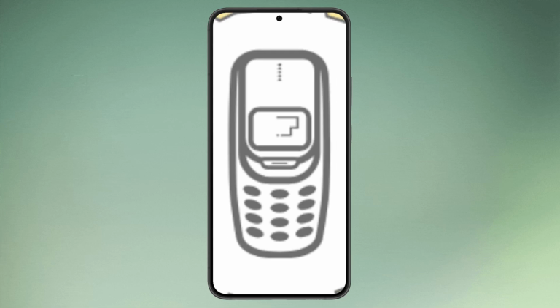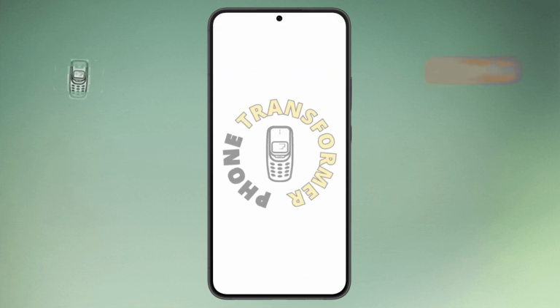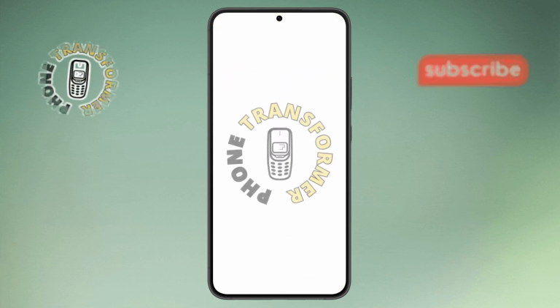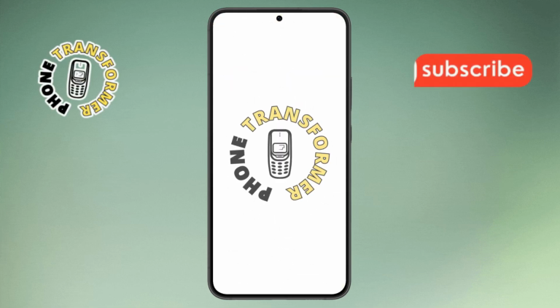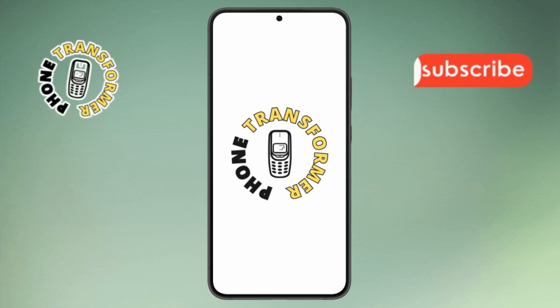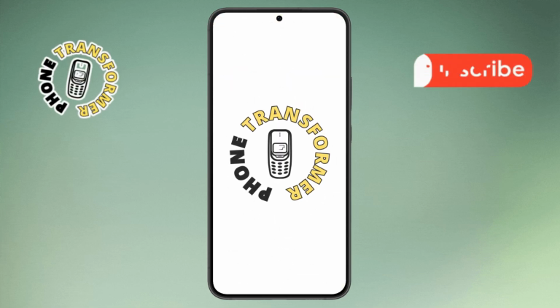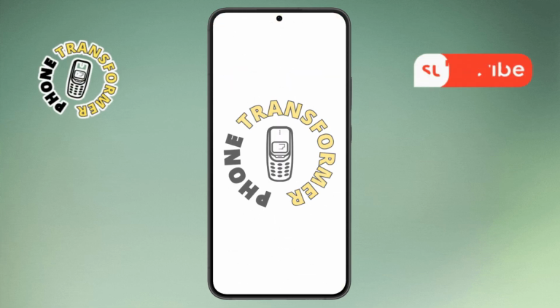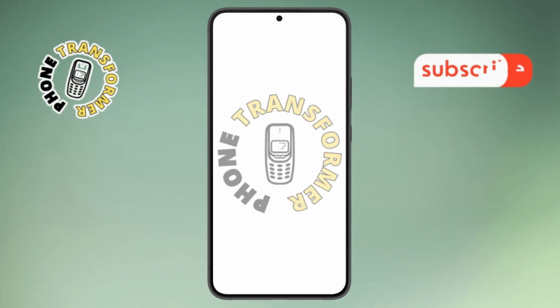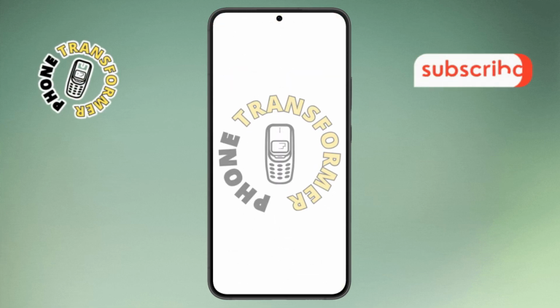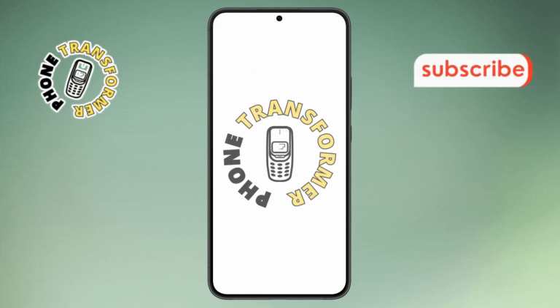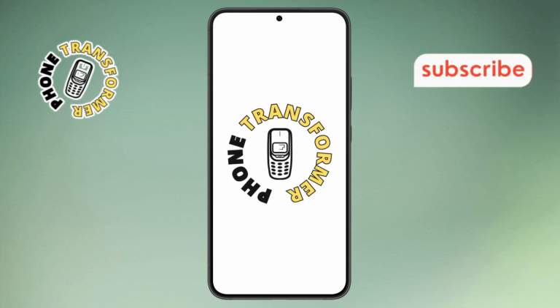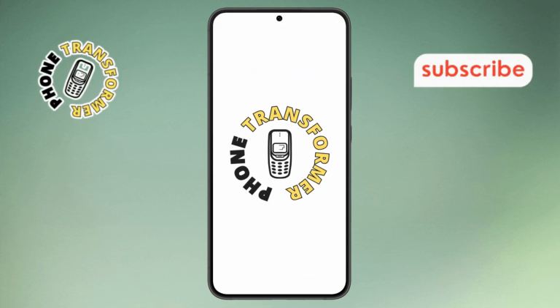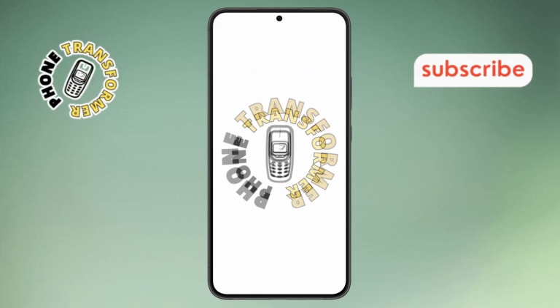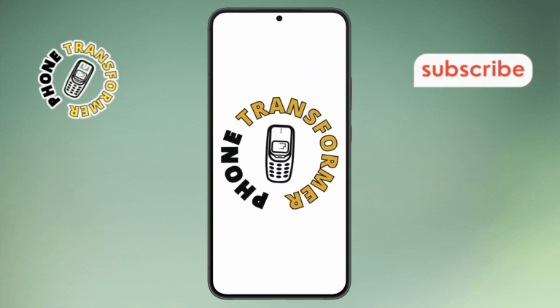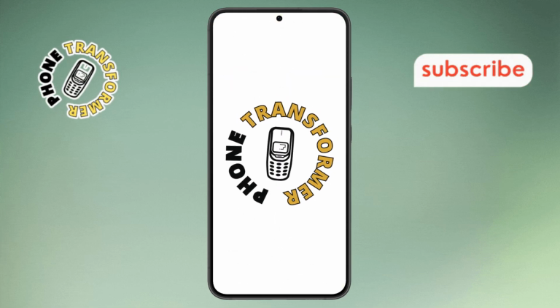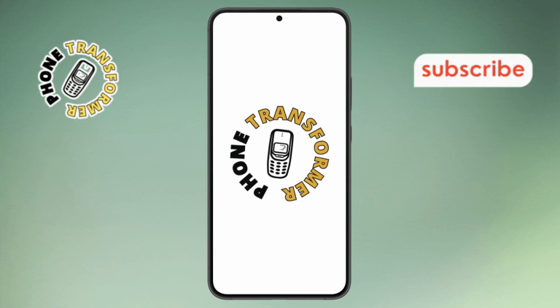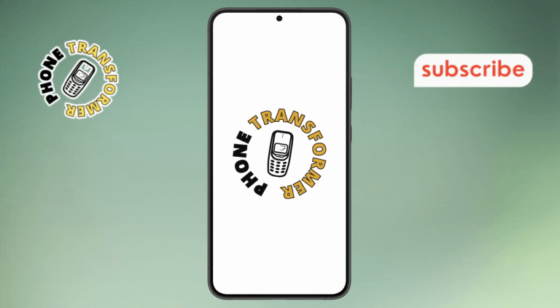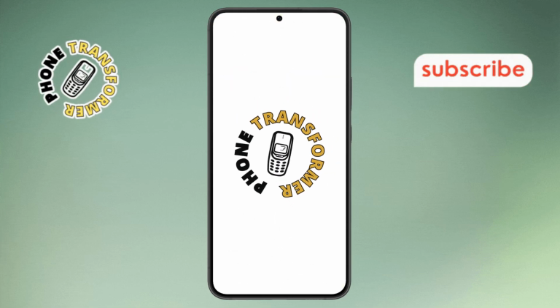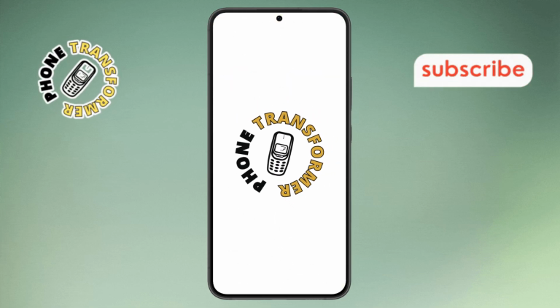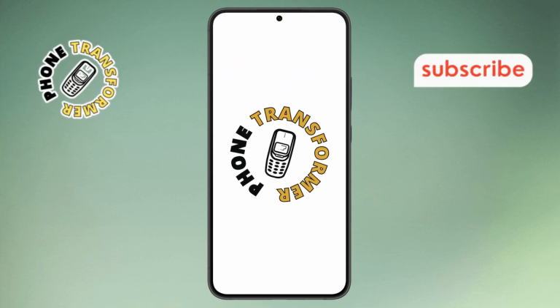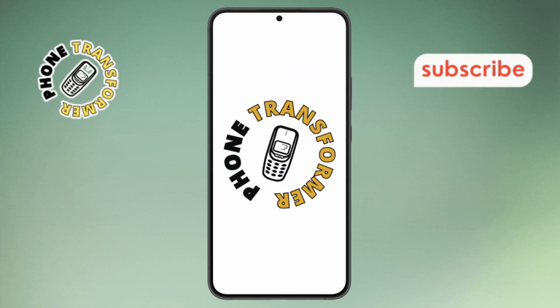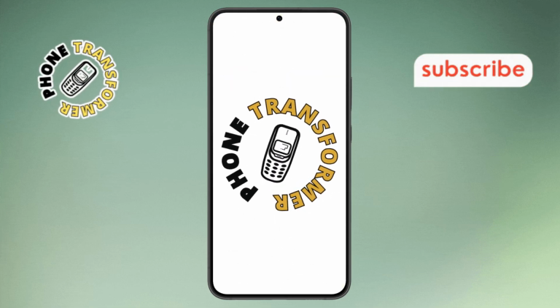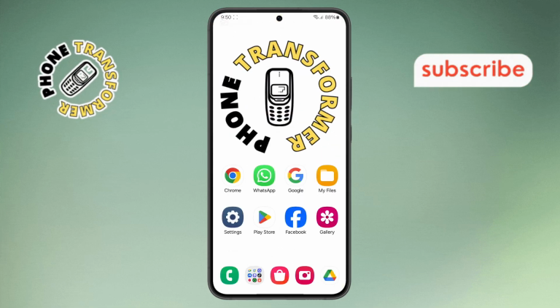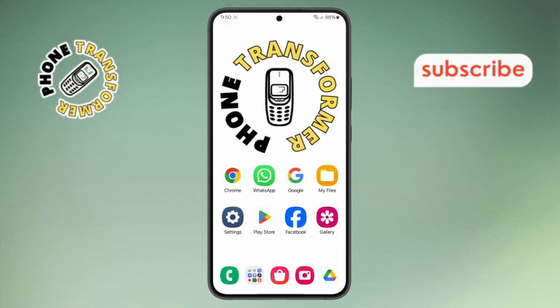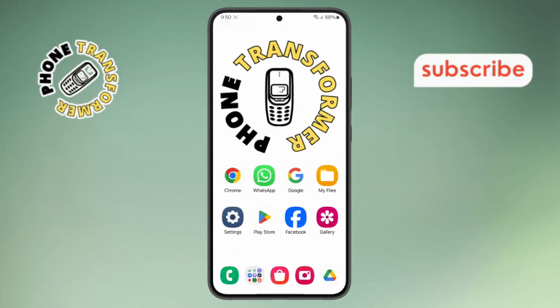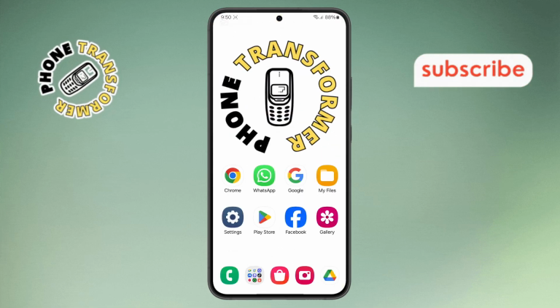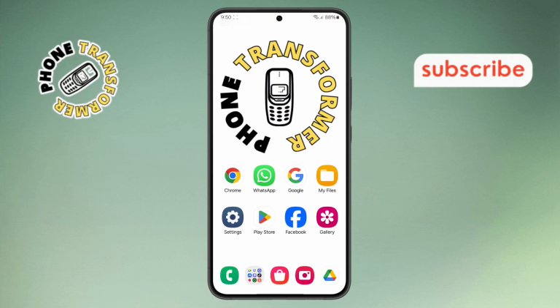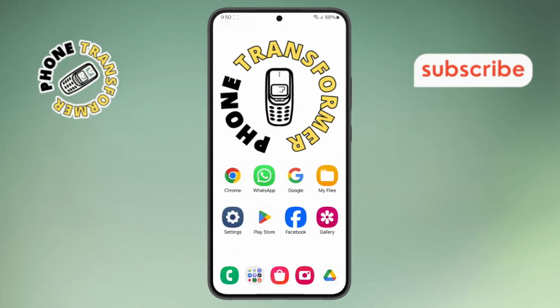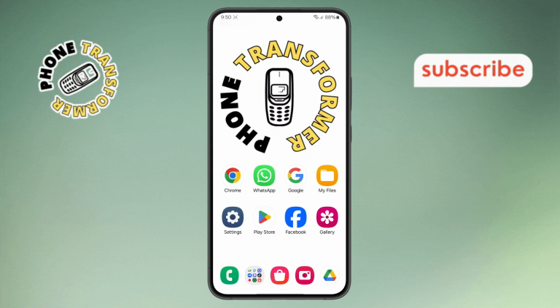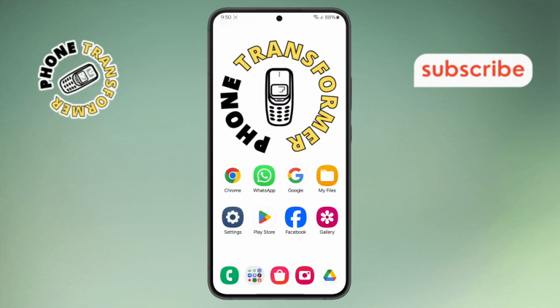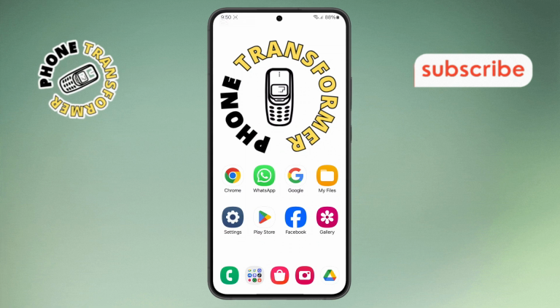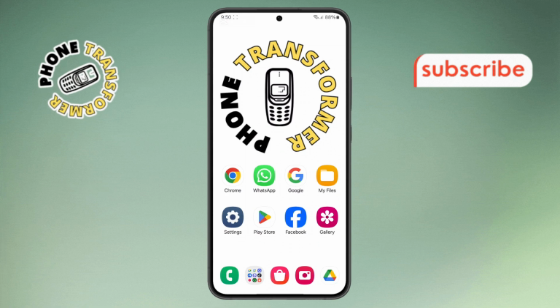Welcome to the Phone Transformer. In today's video, we'll show you how to get a password from a QR code. Let's get started.